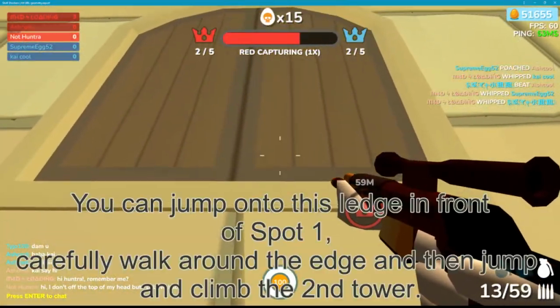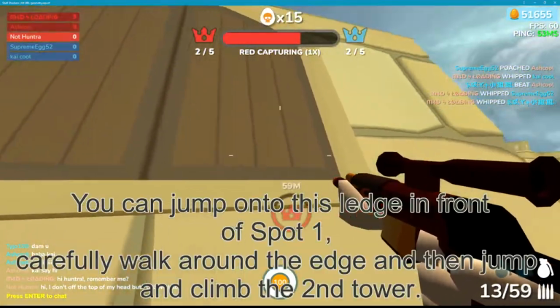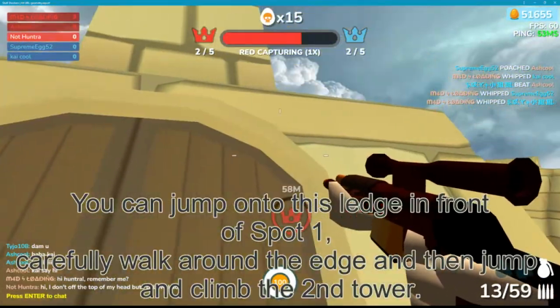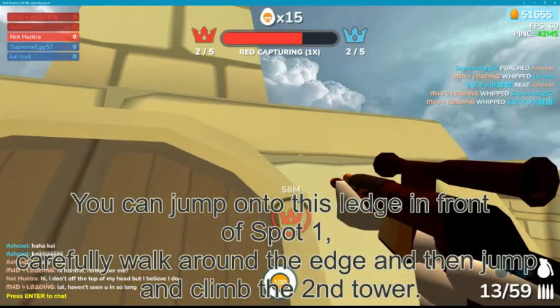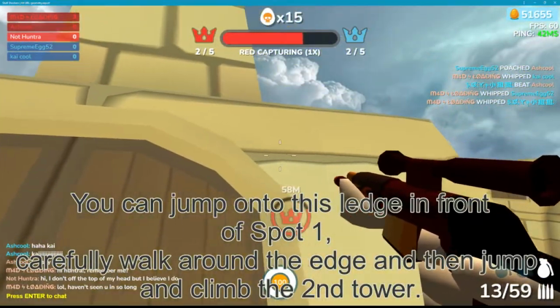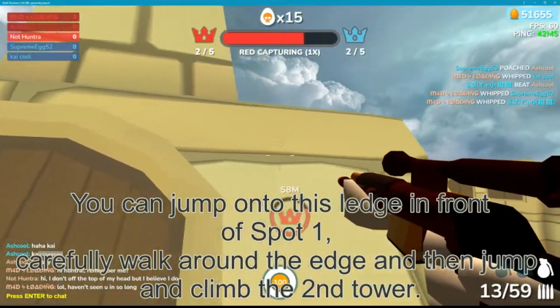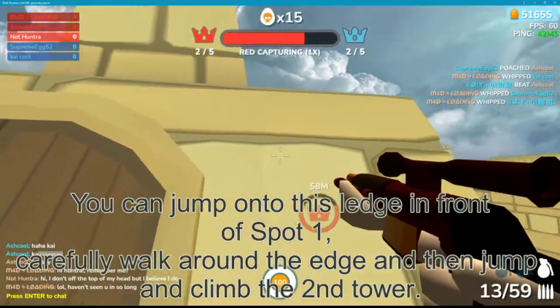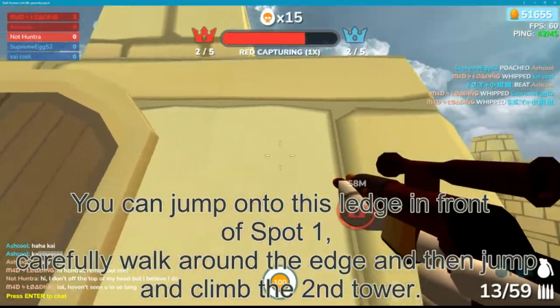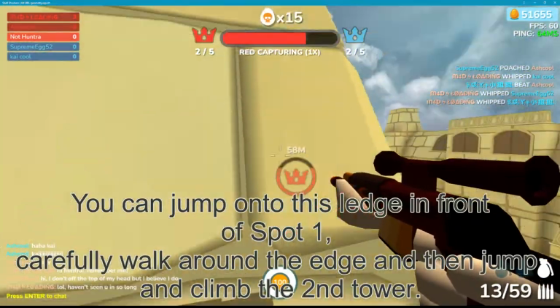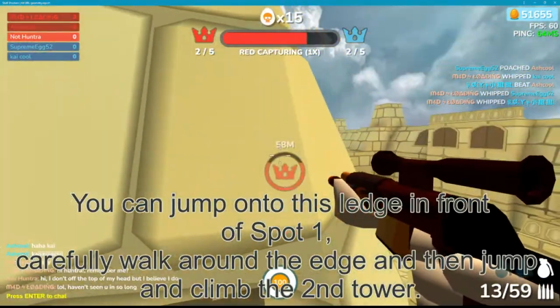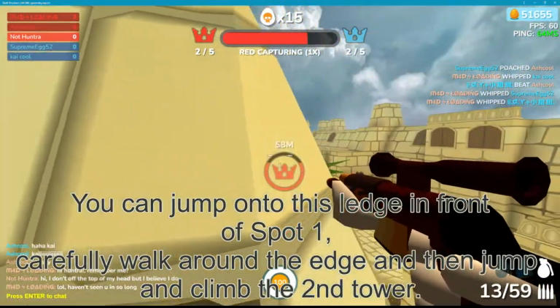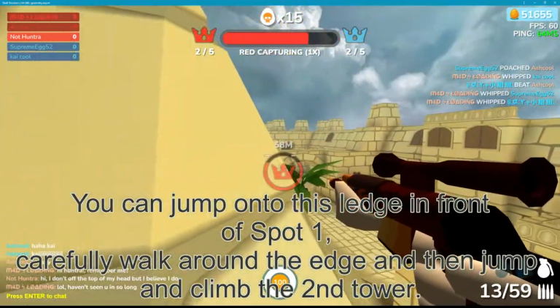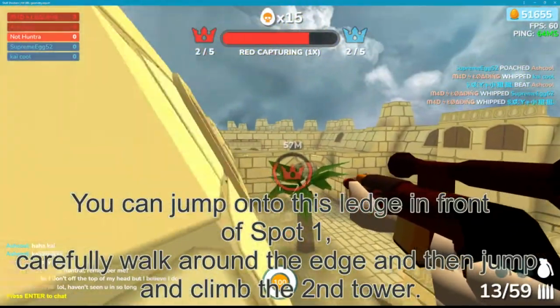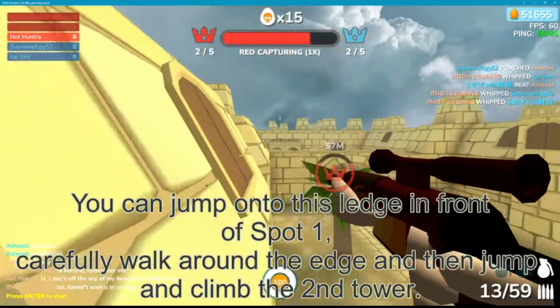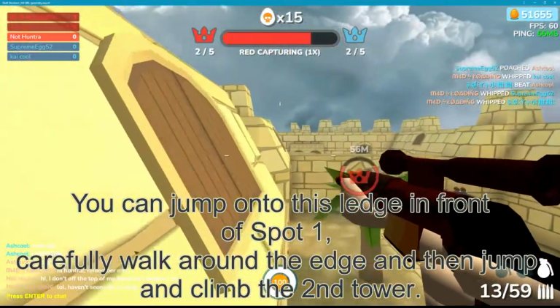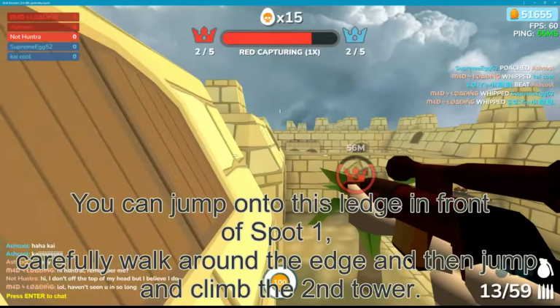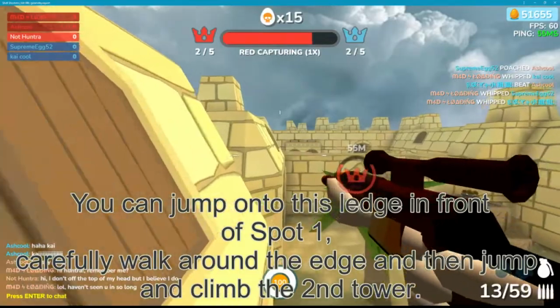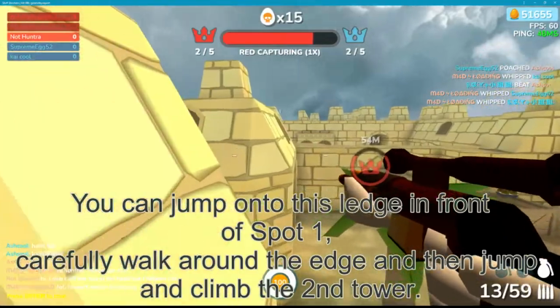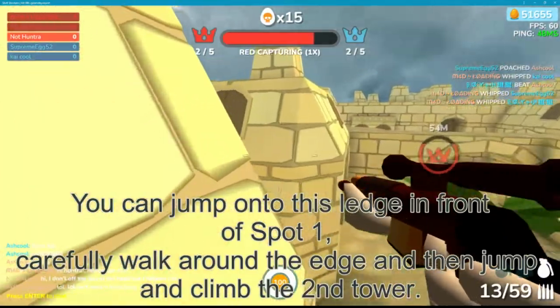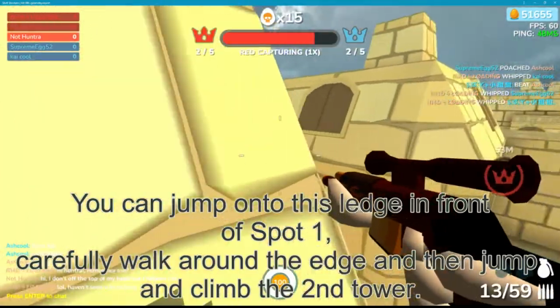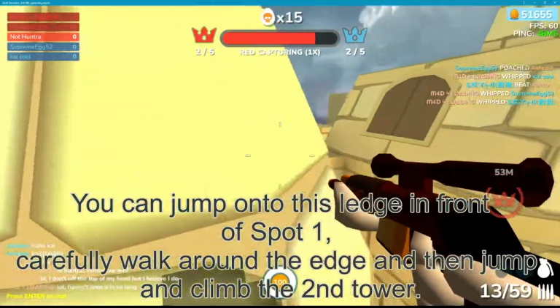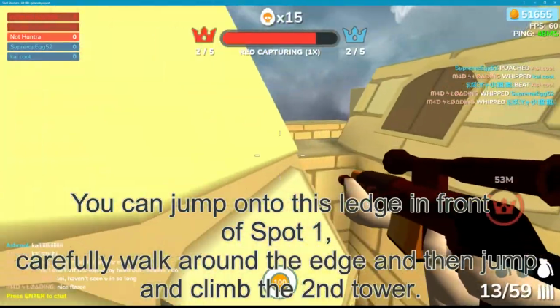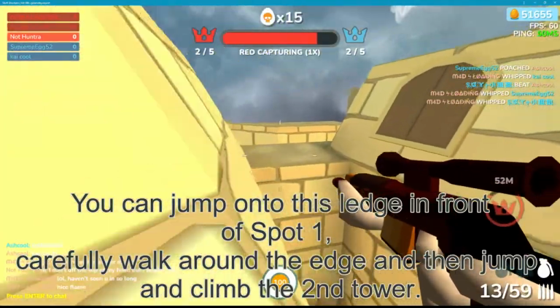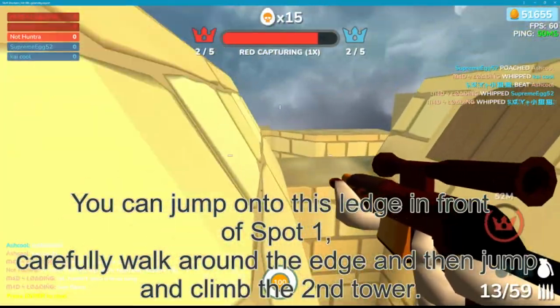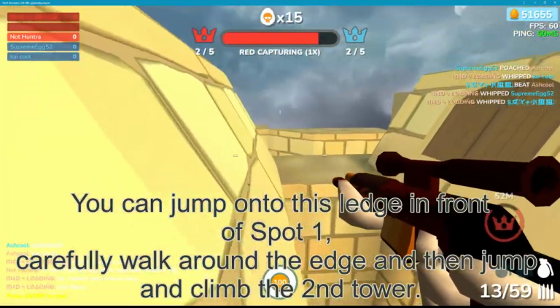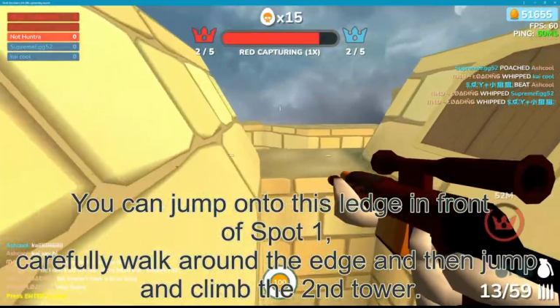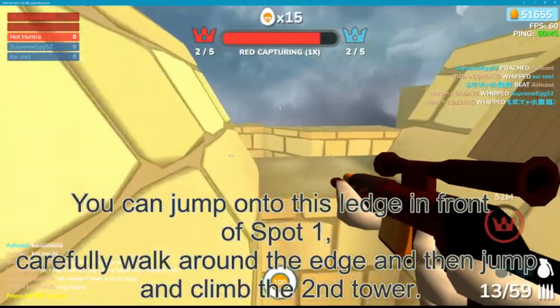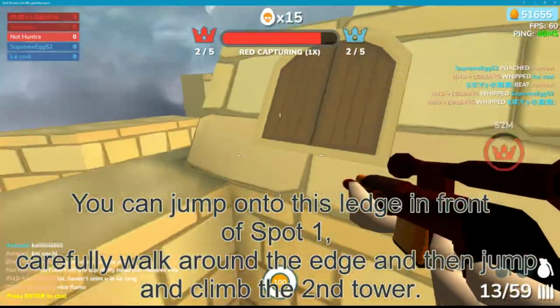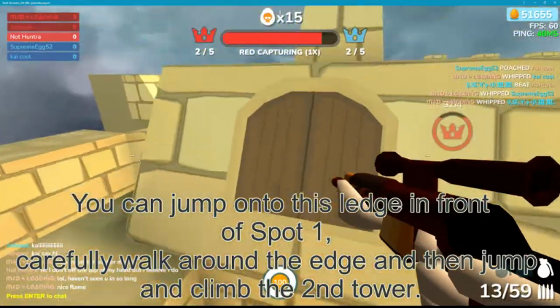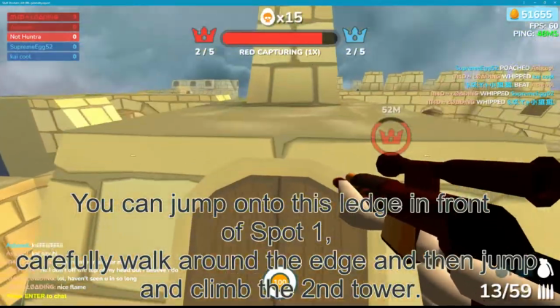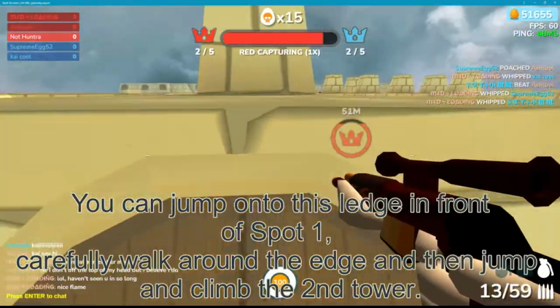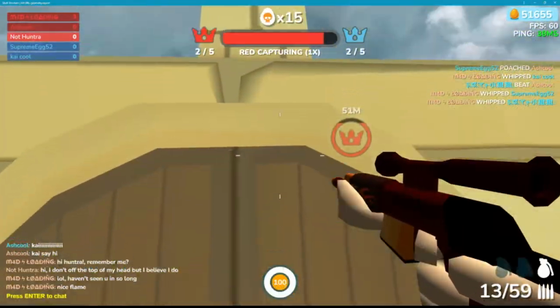You can jump onto this ledge in front of spot 1. Carefully walk around the edge and then jump to climb the second tower.